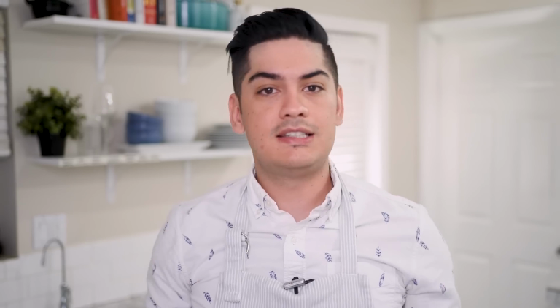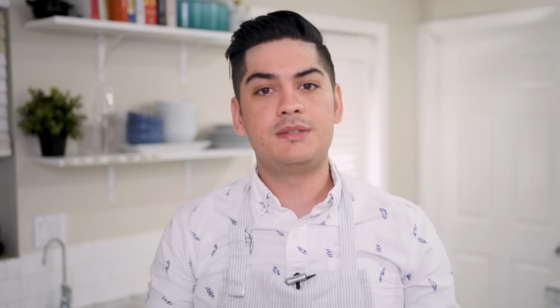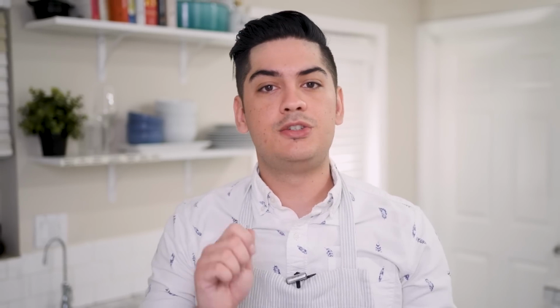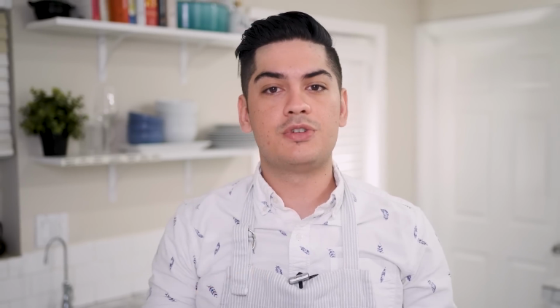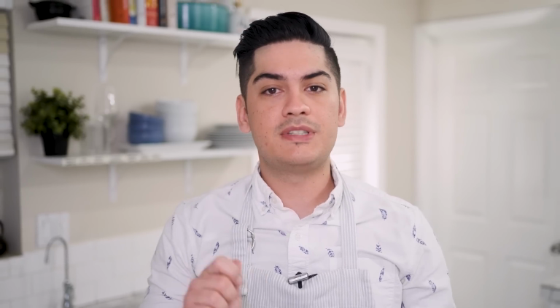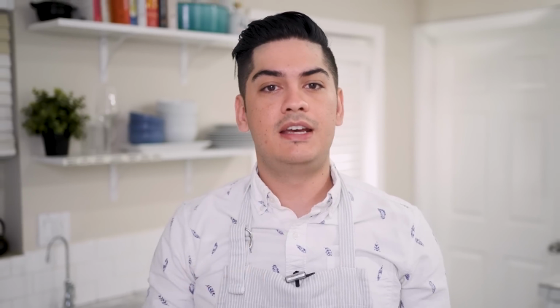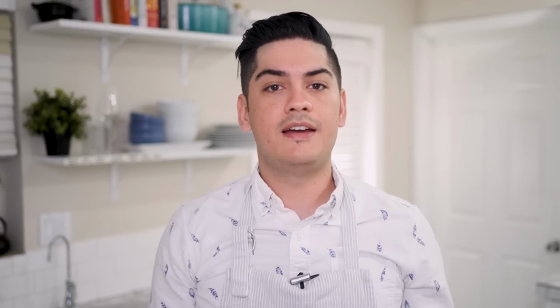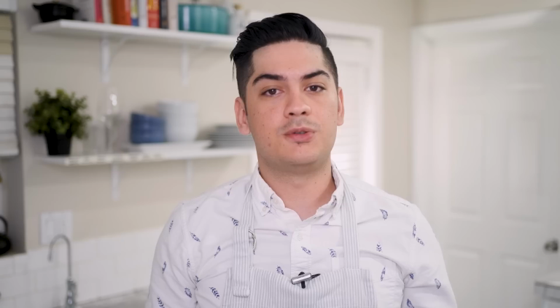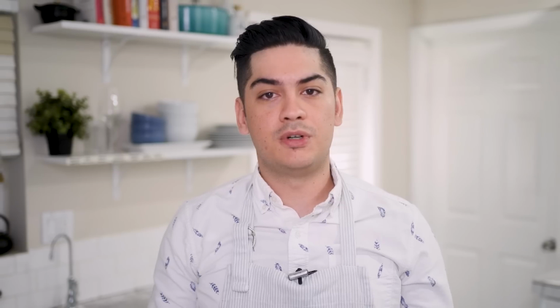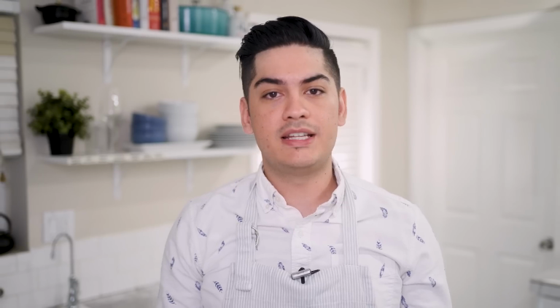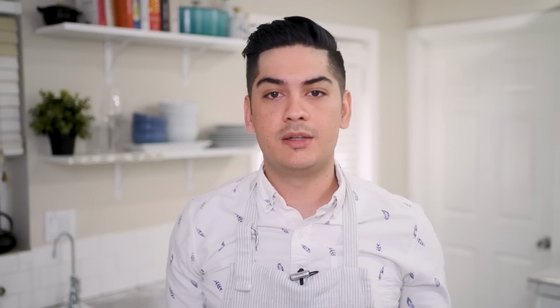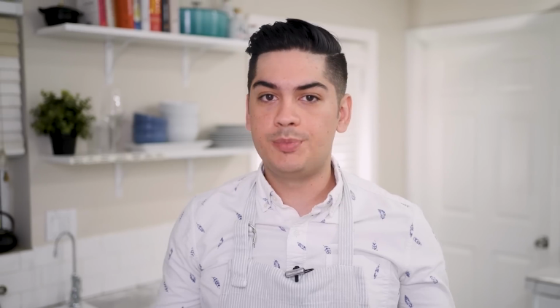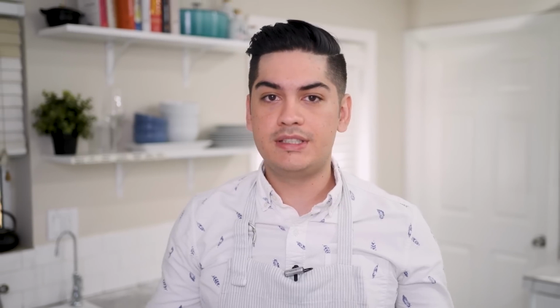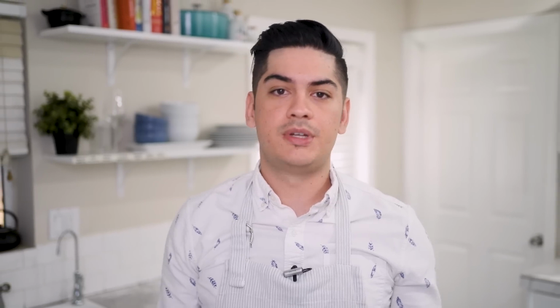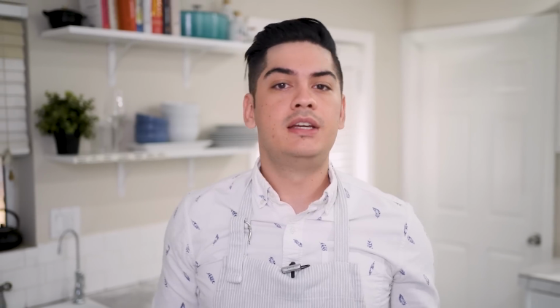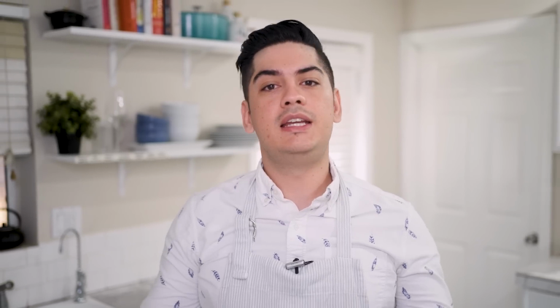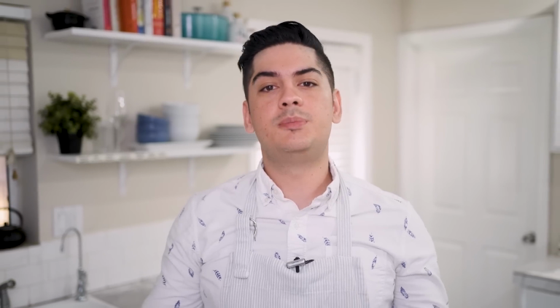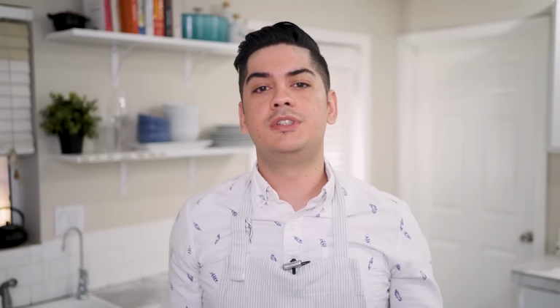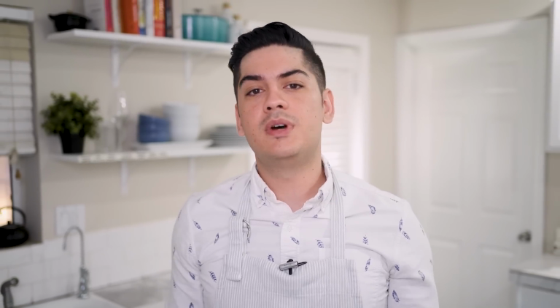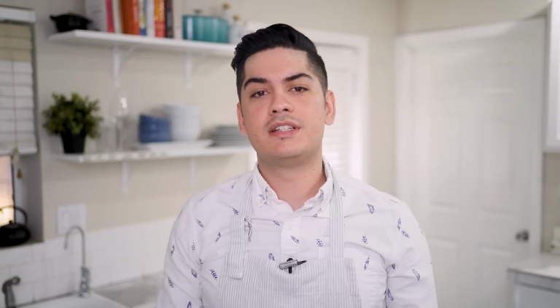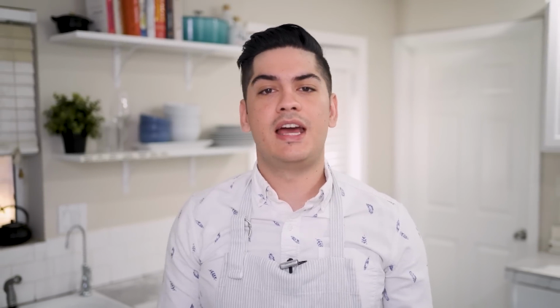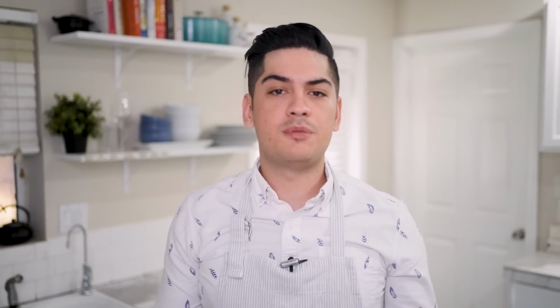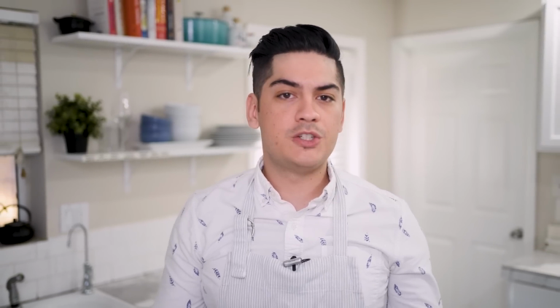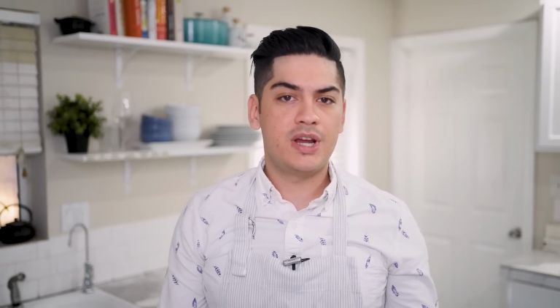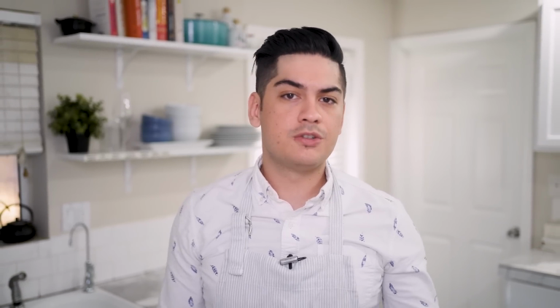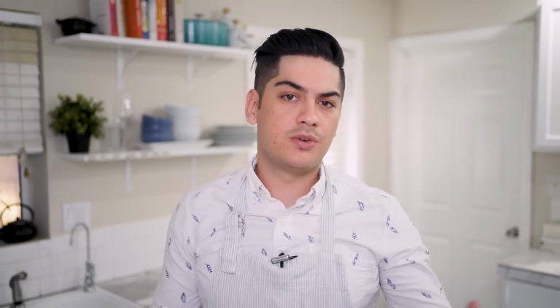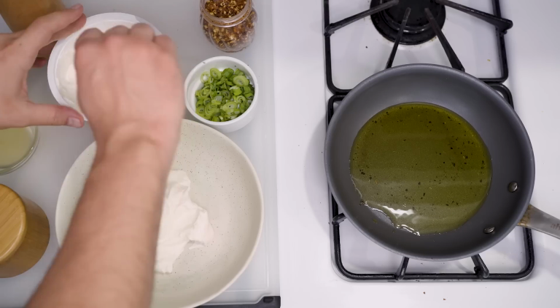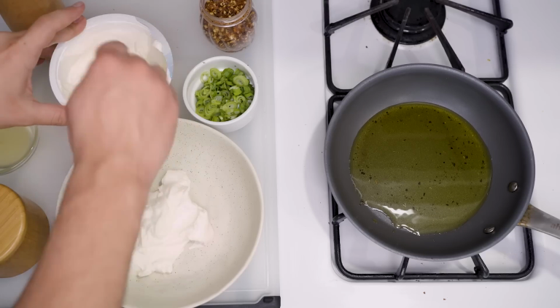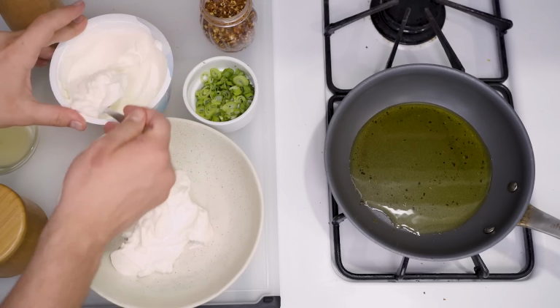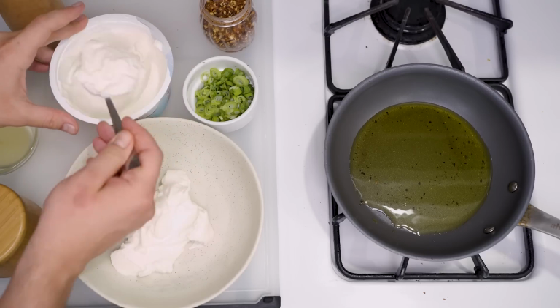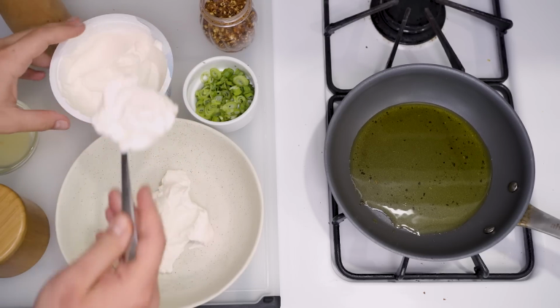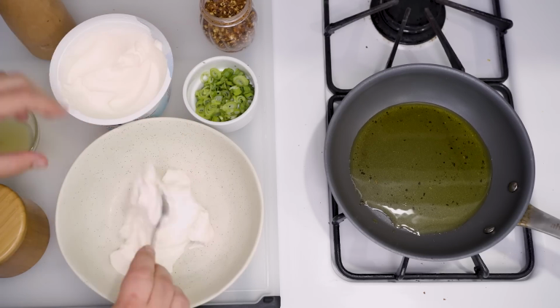Slice them into strips, halves, or florets, and prepare a dip. Any dip will do, whether it's the aforementioned ranch, or a green goddess dressing, or even hummus.